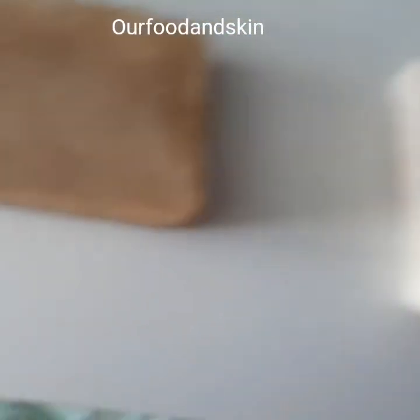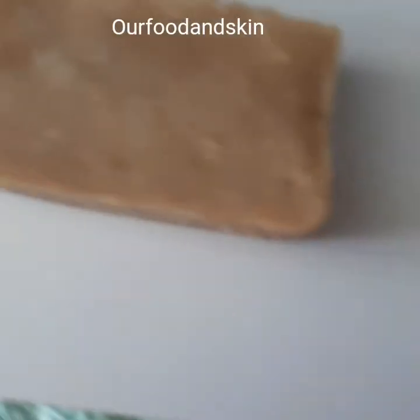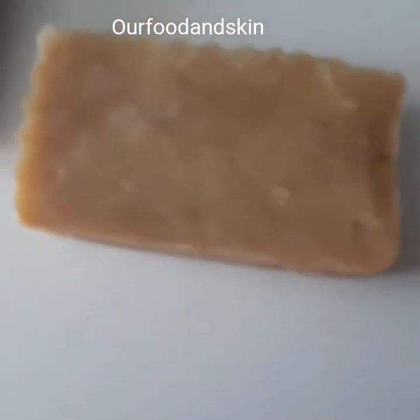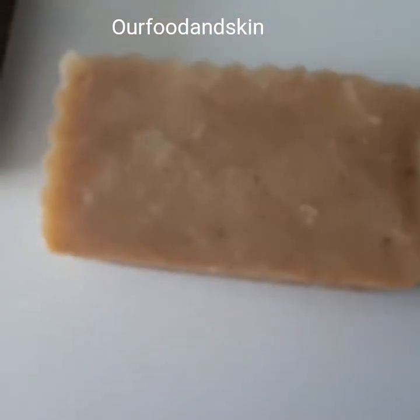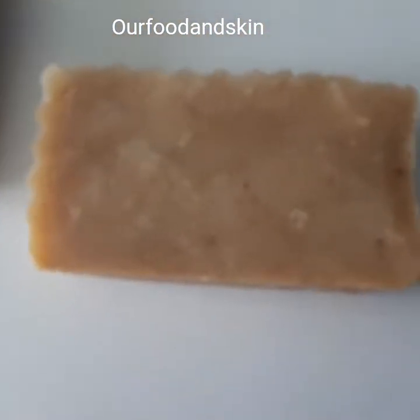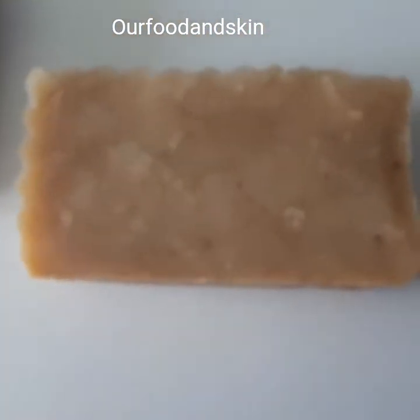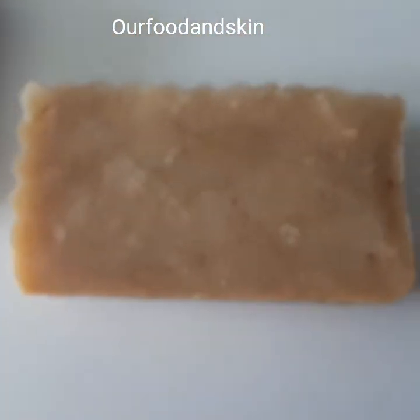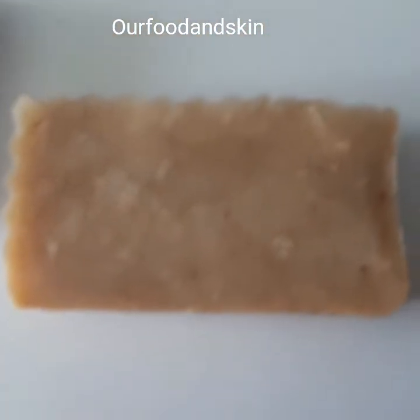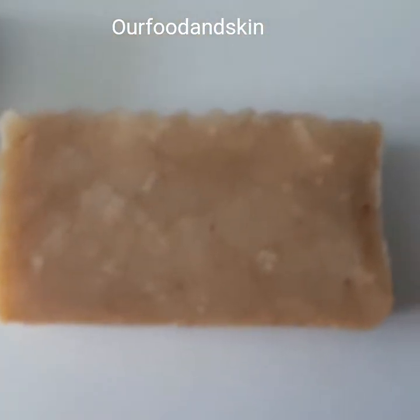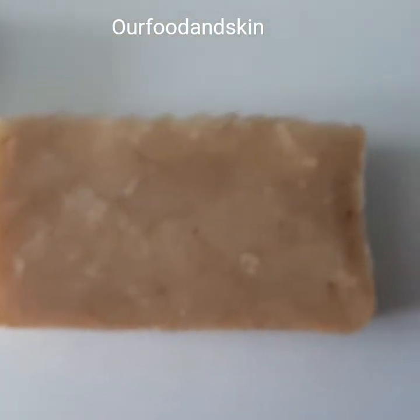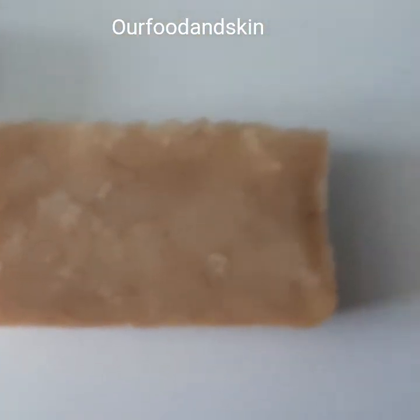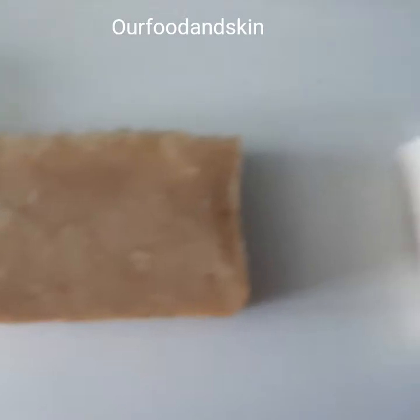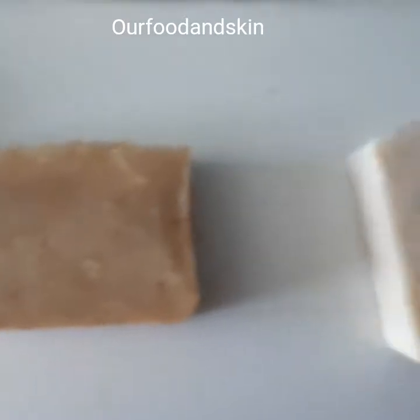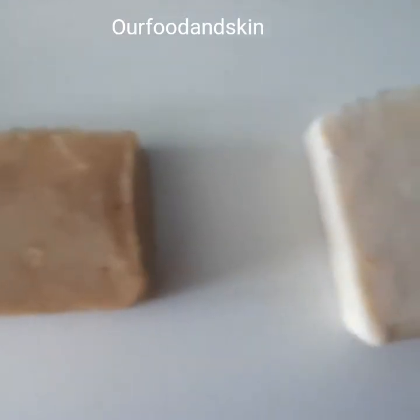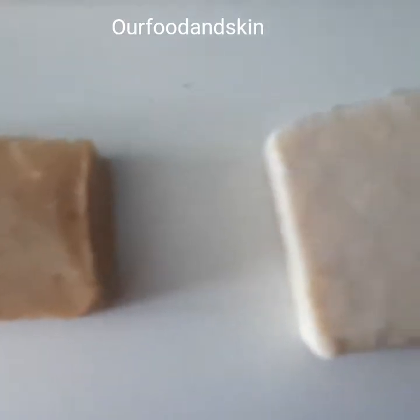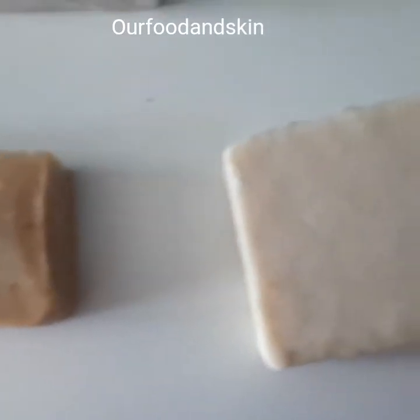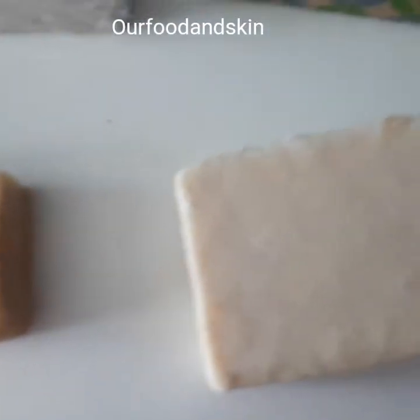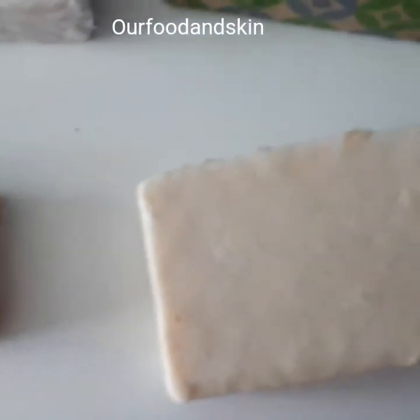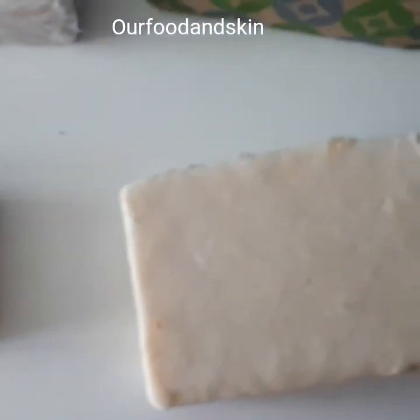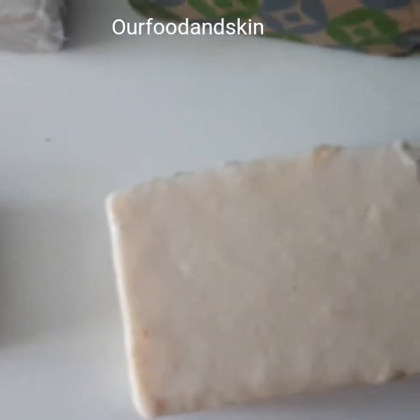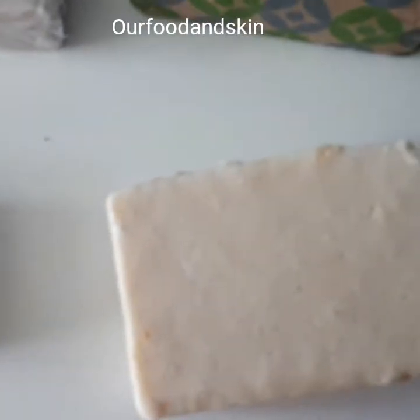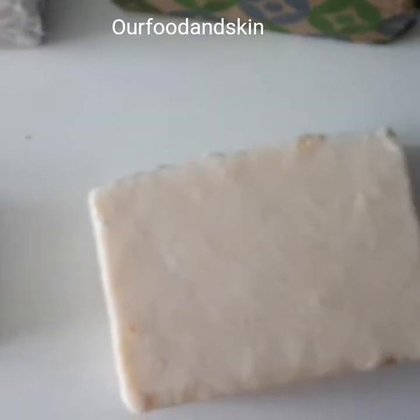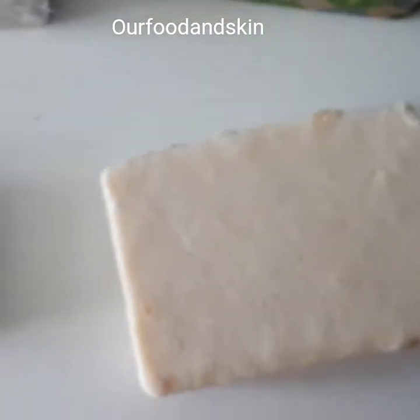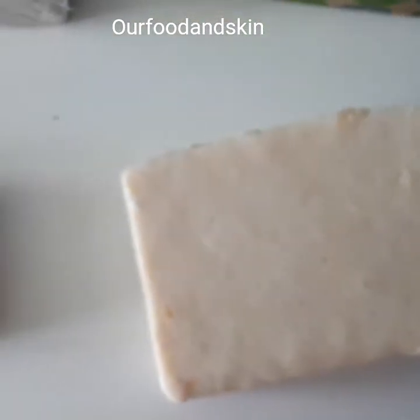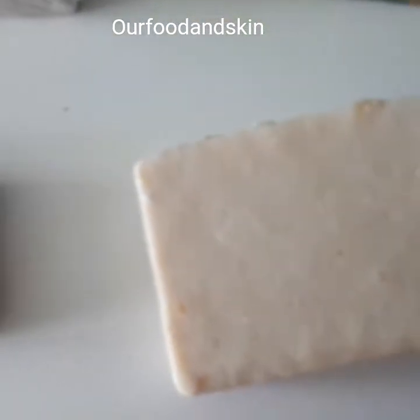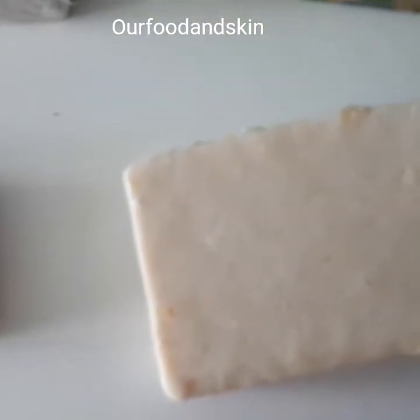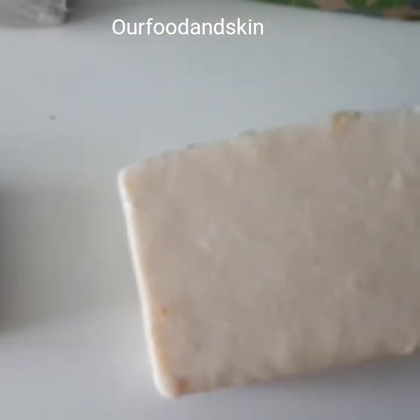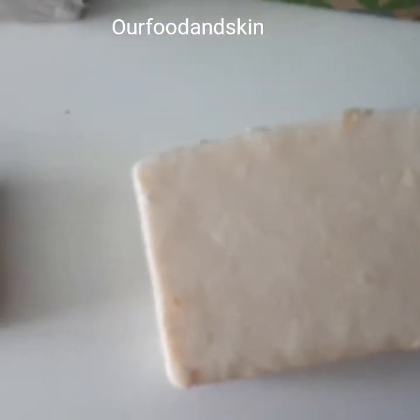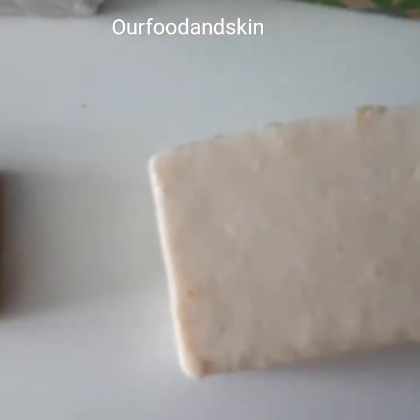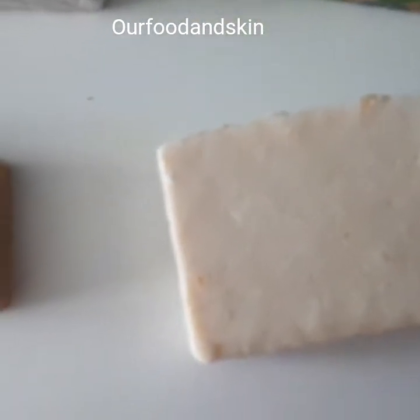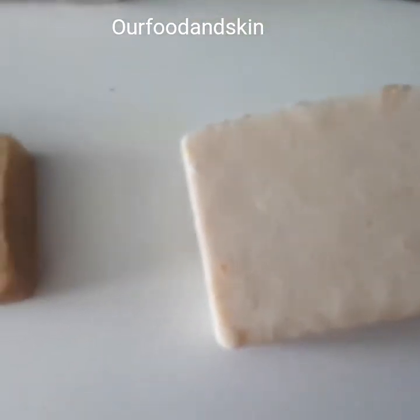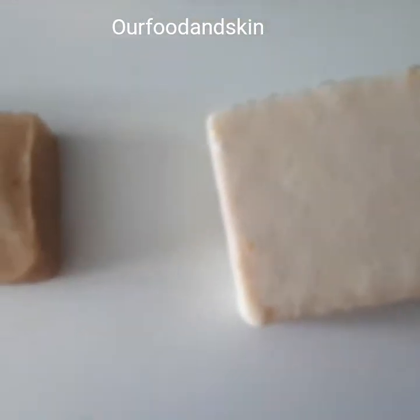This soap is one I just made — it's not yet packaged, but I'm going to be packaging it very soon. I just wanted to show you guys.